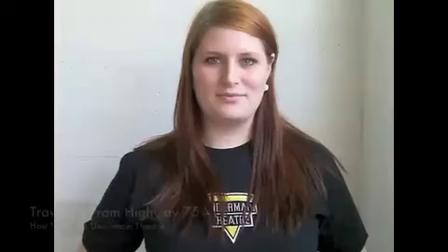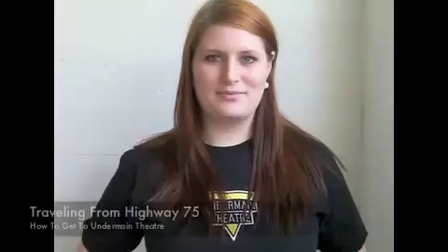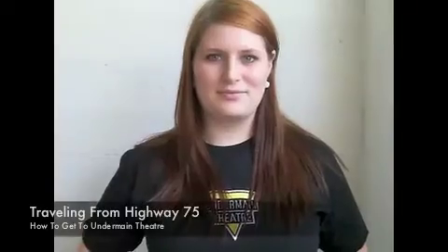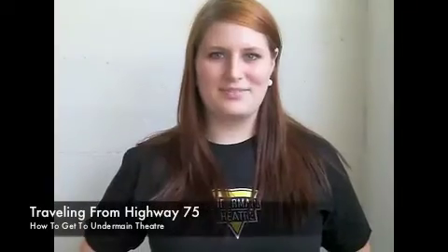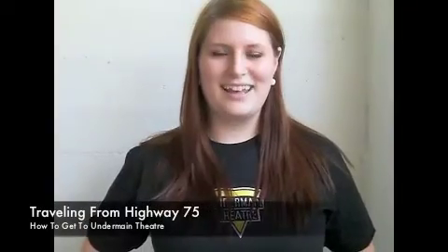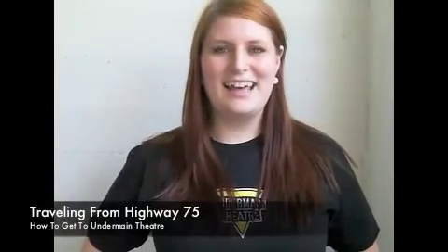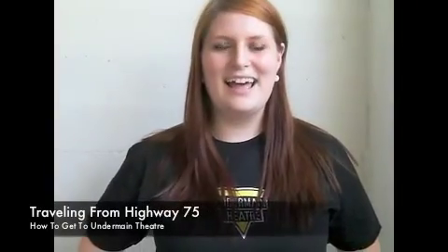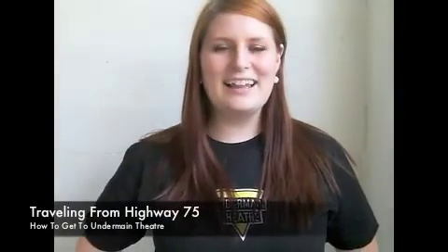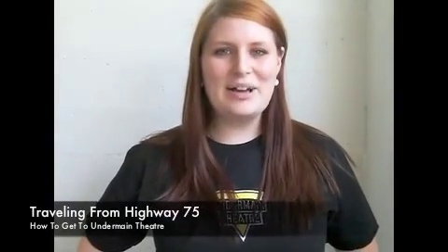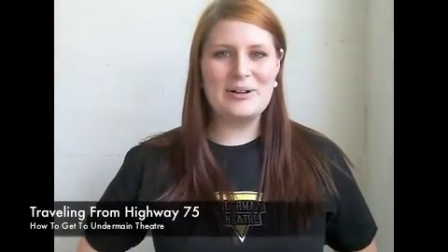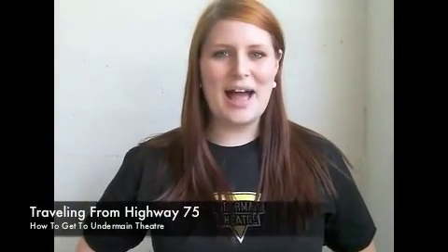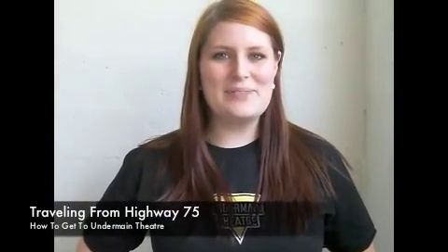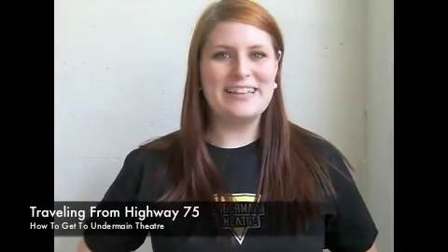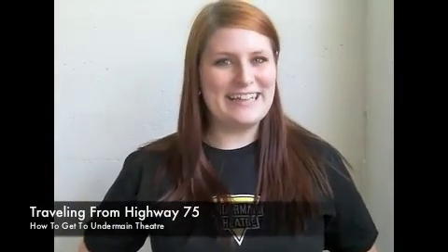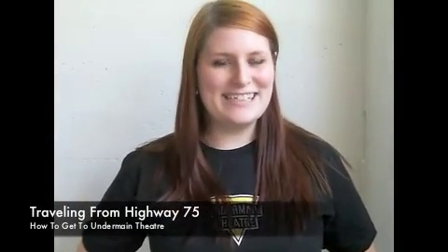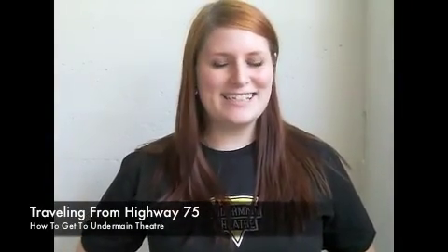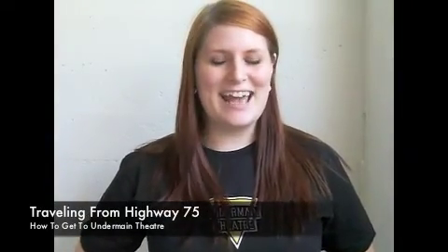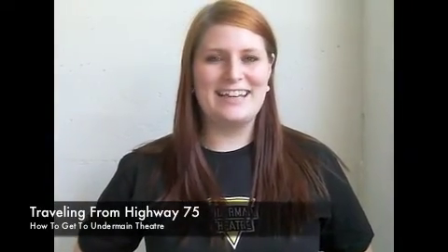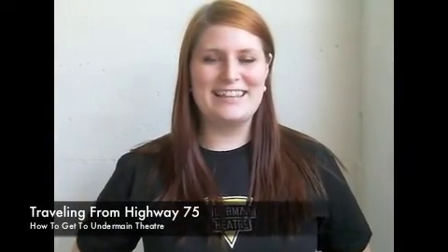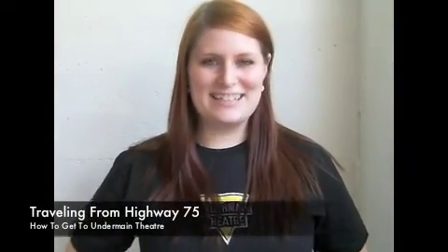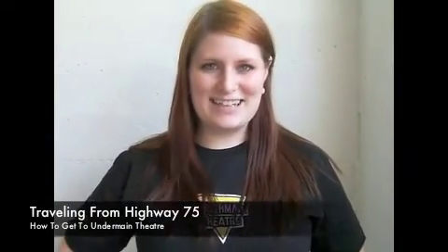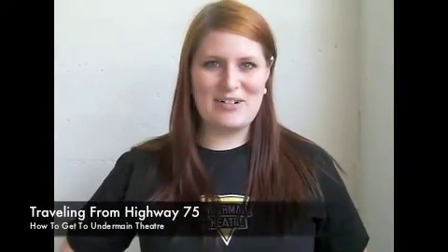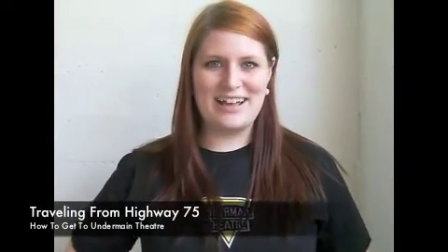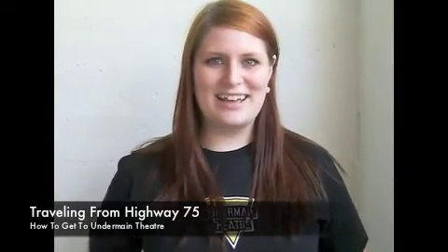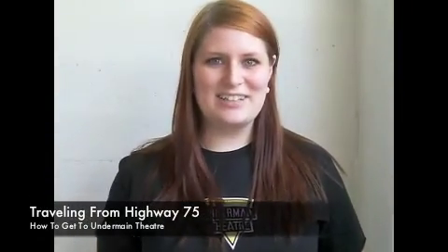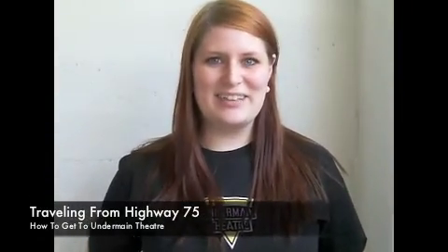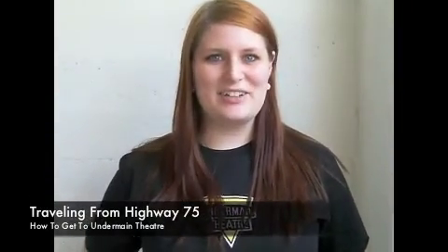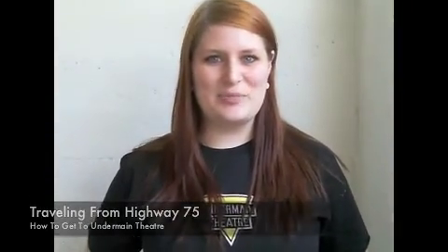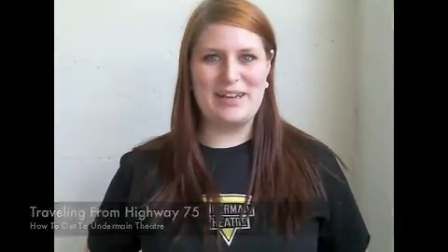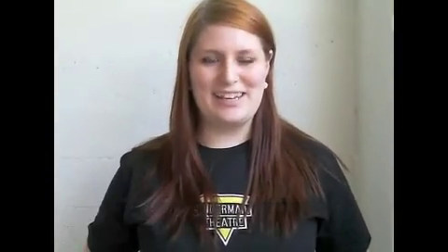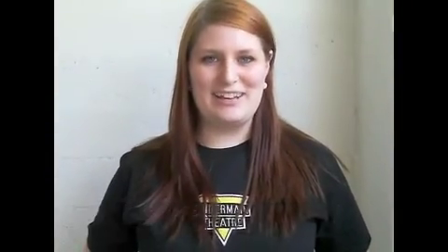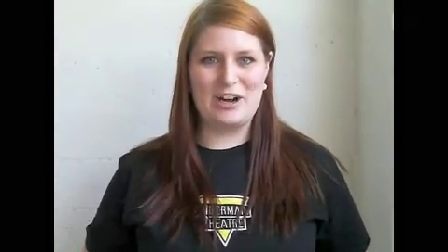Hello, I'm Liz and this is how I get to the Undermain Theatre.